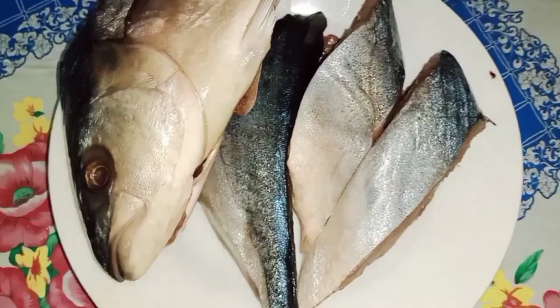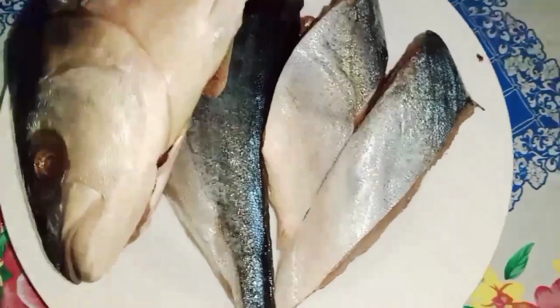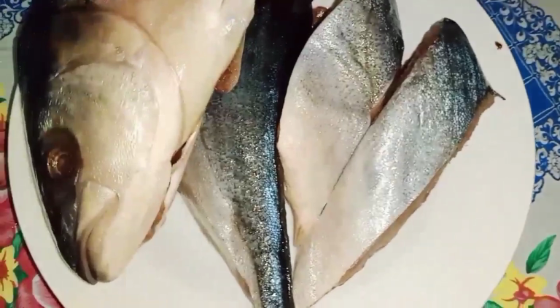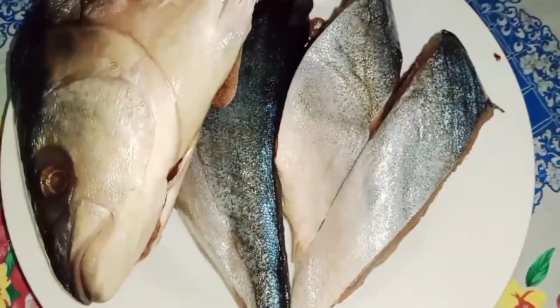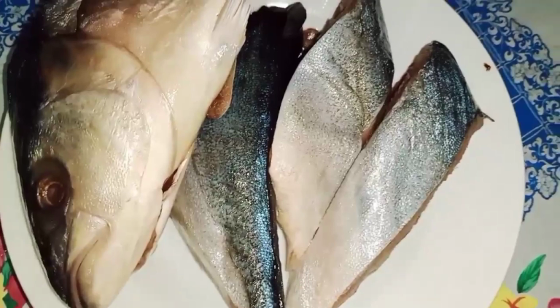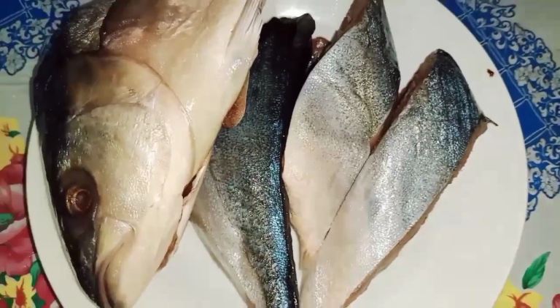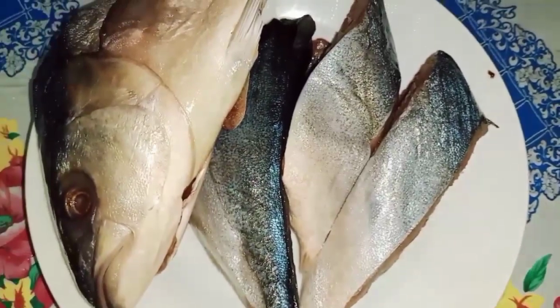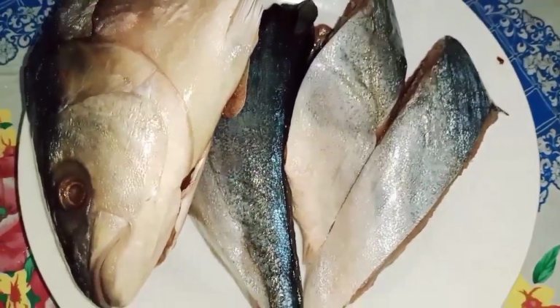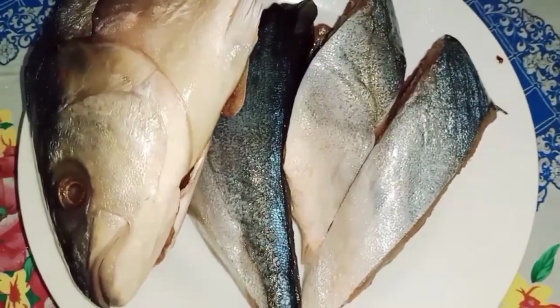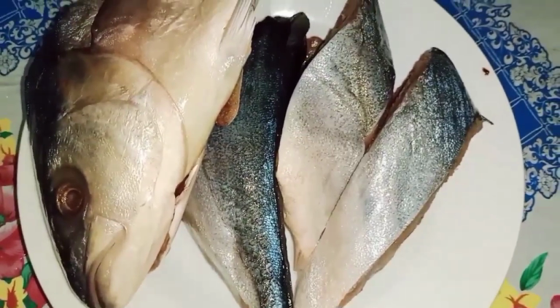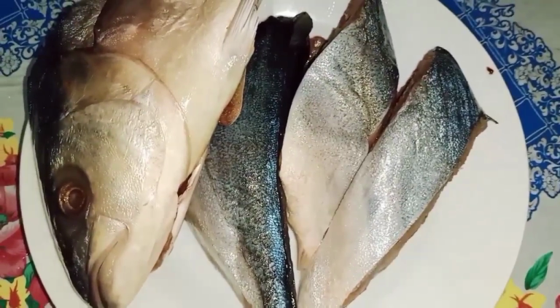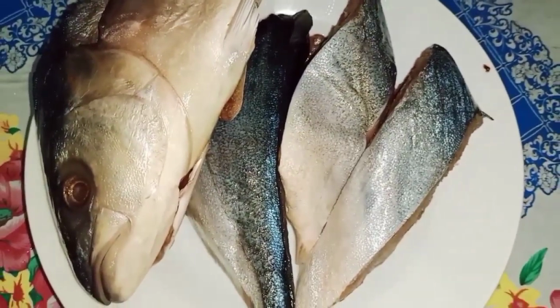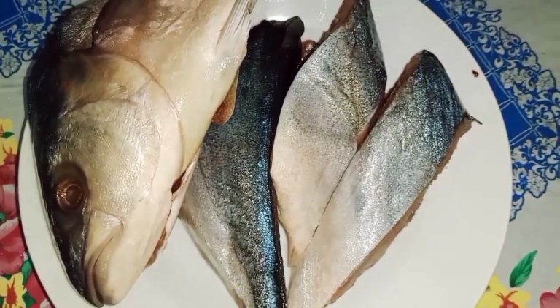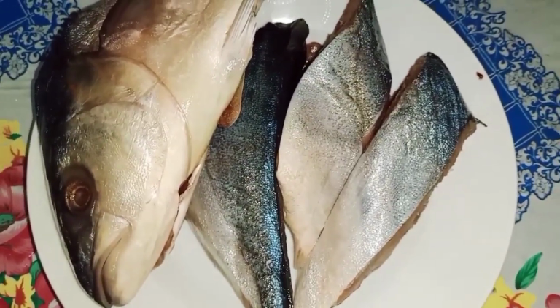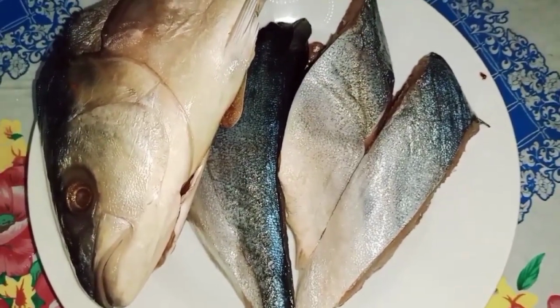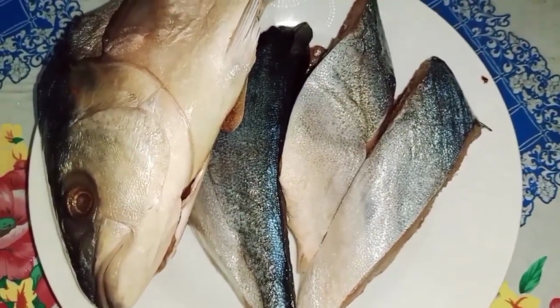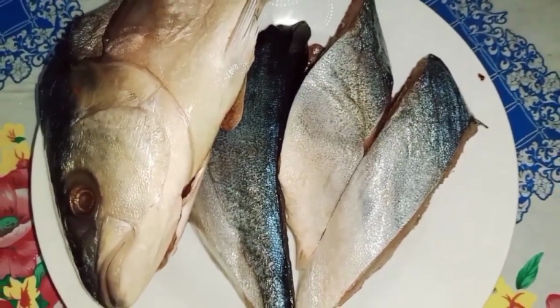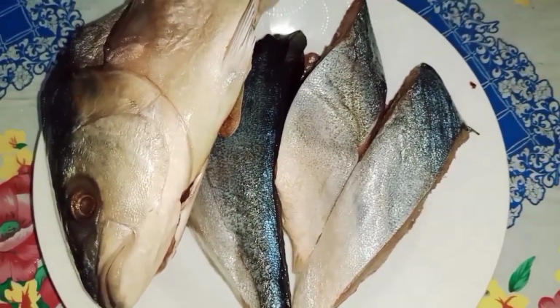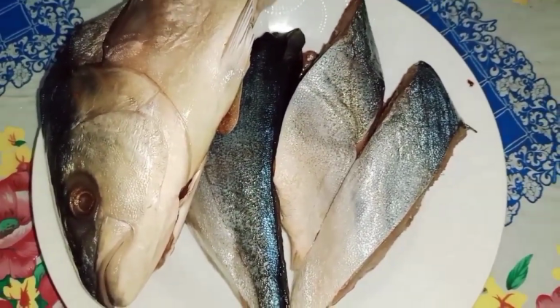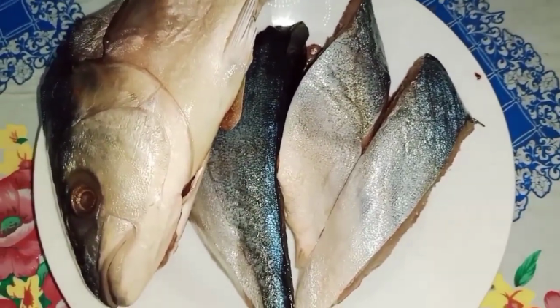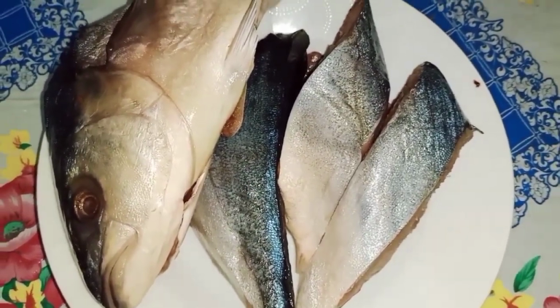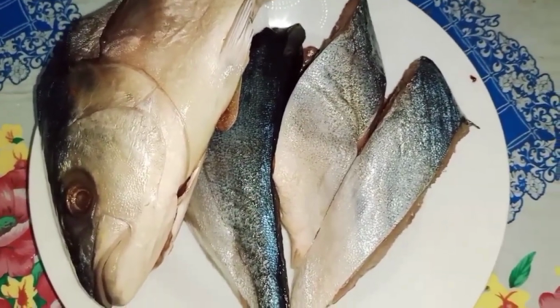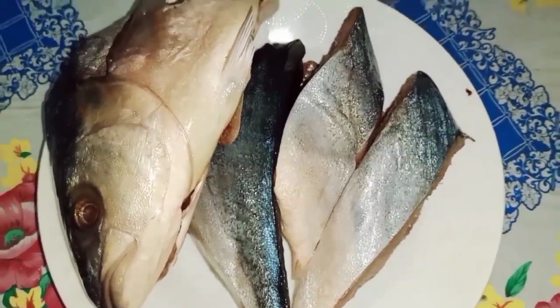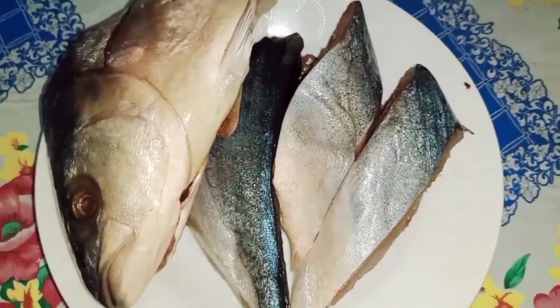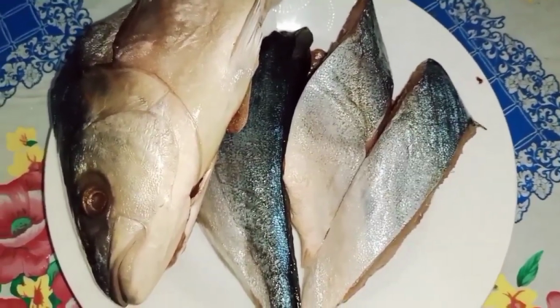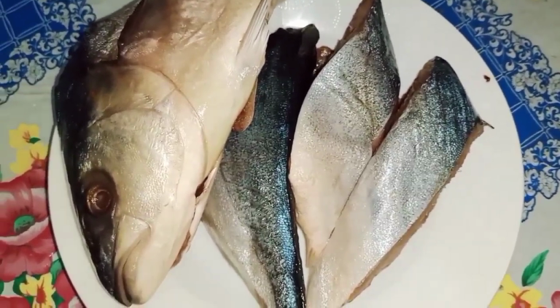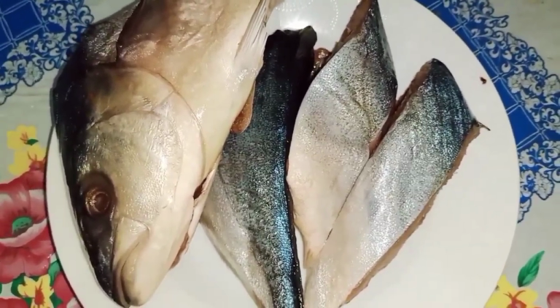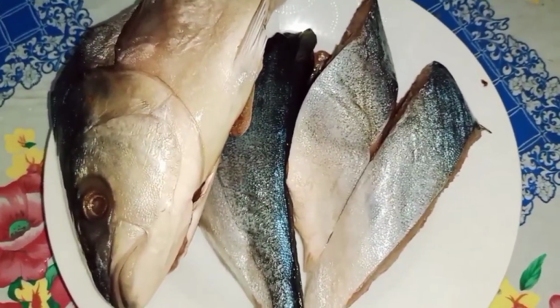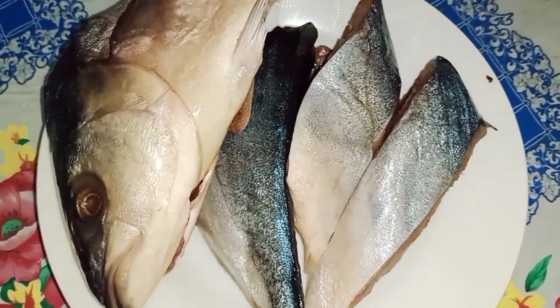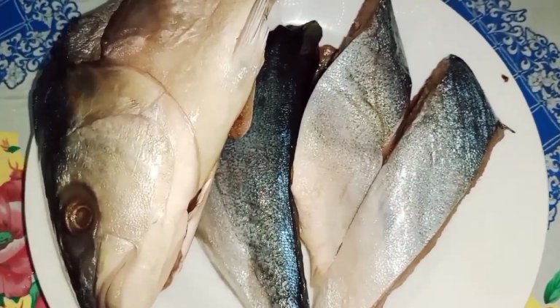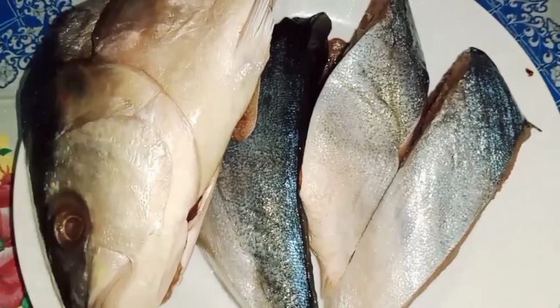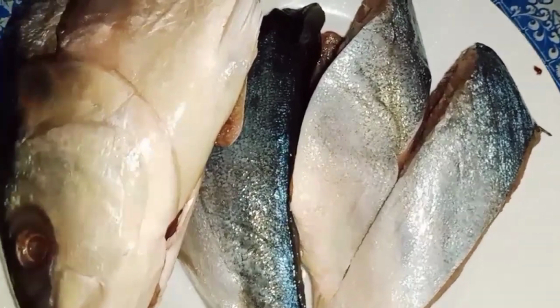Hello guys, sa araw na ito, ako ay maglalaga ng isdang salmon.